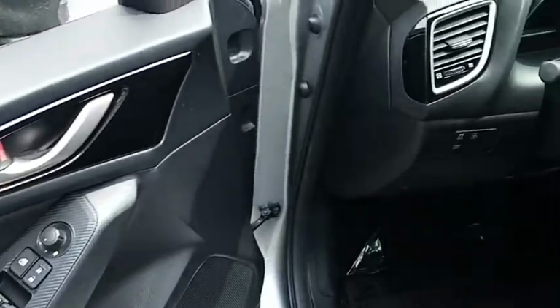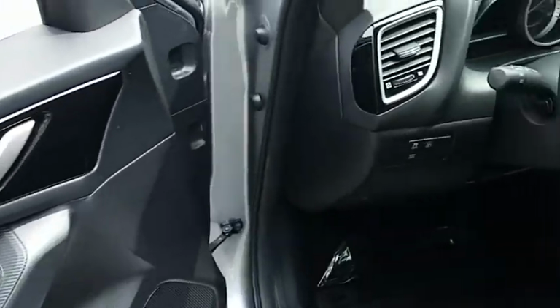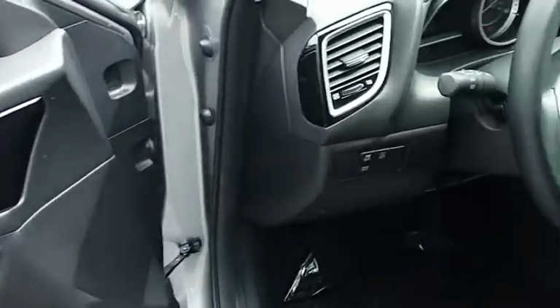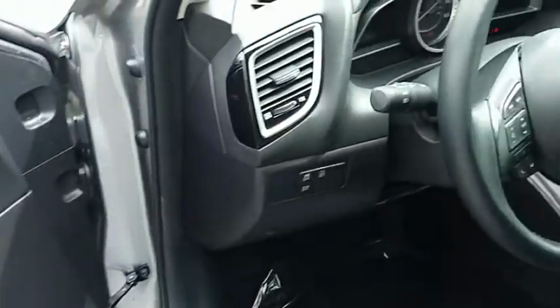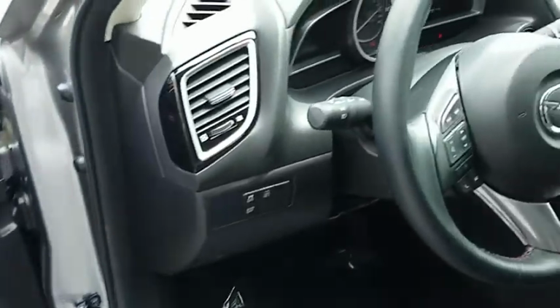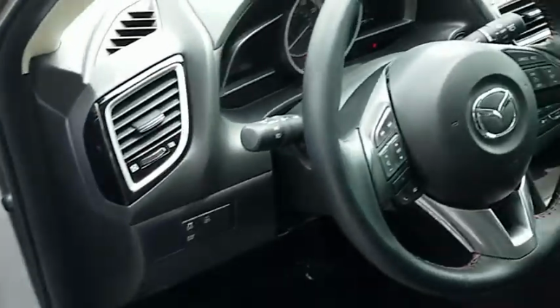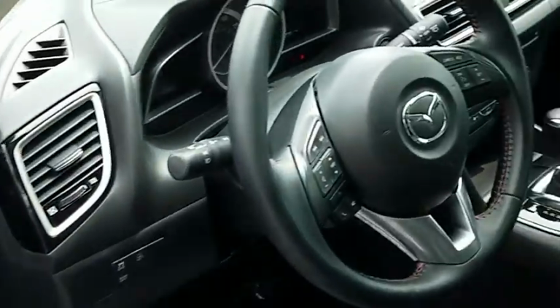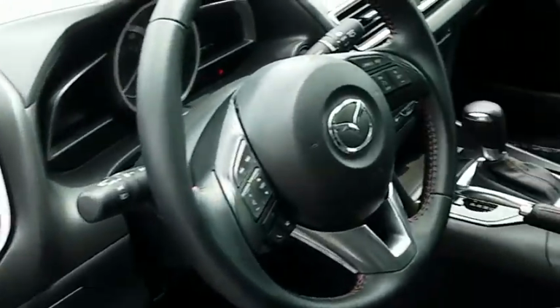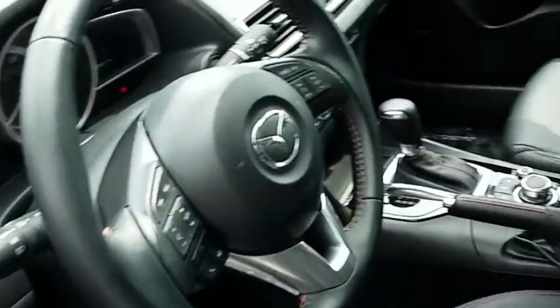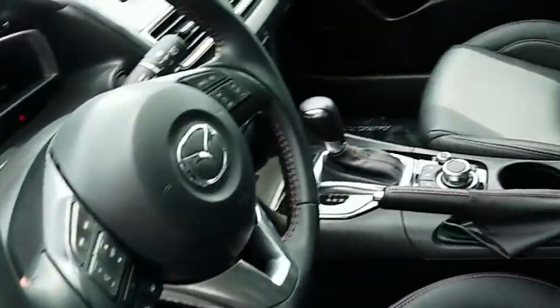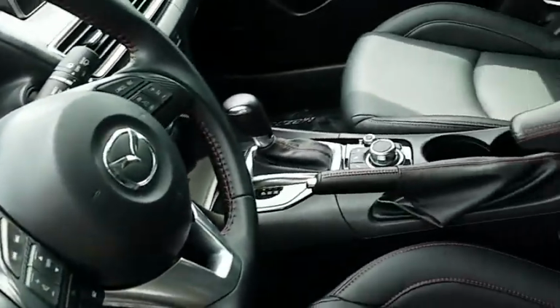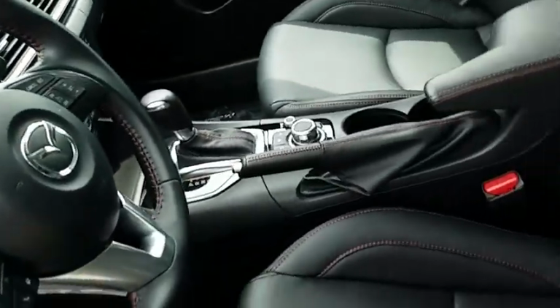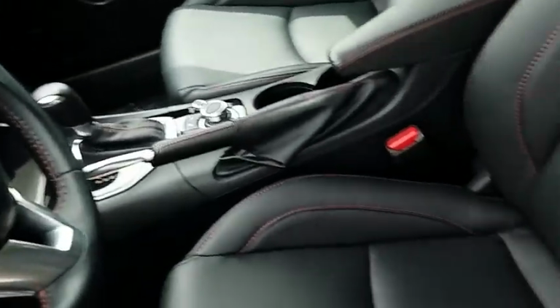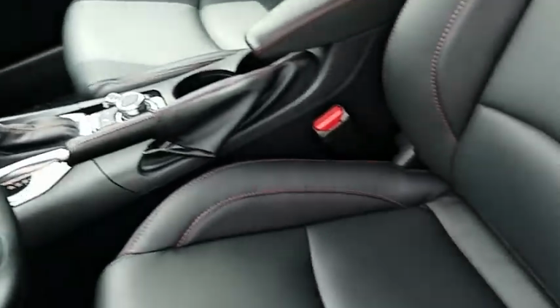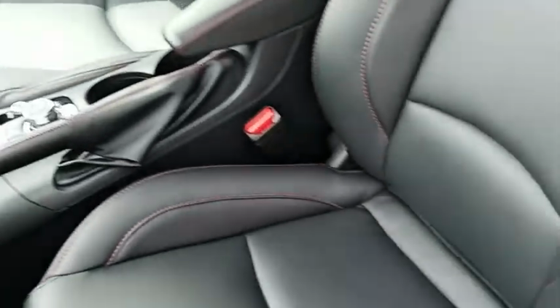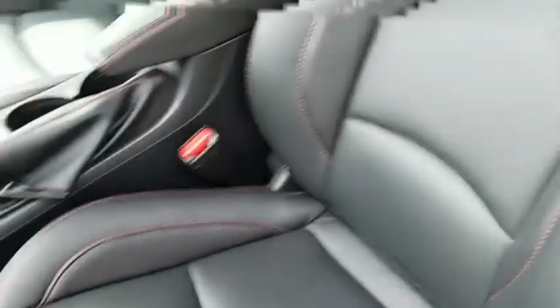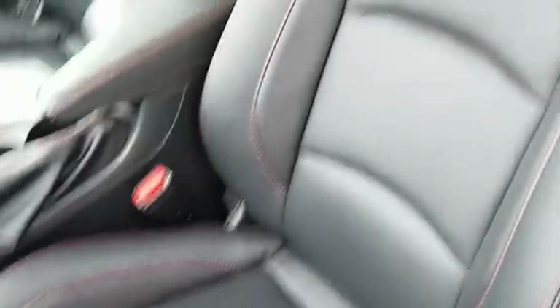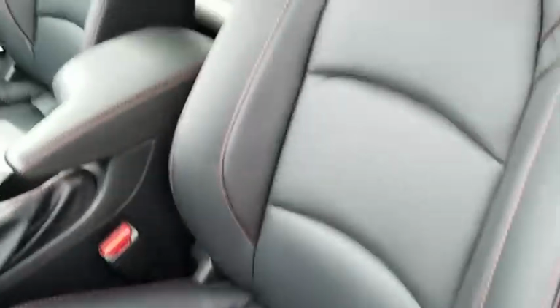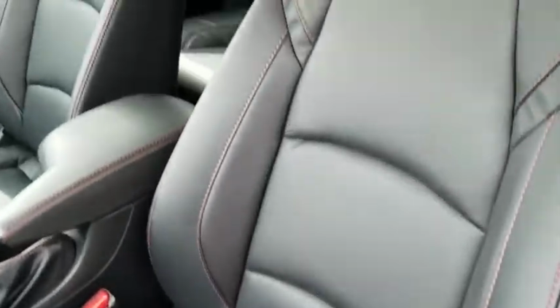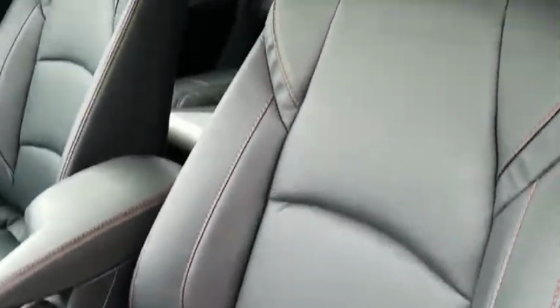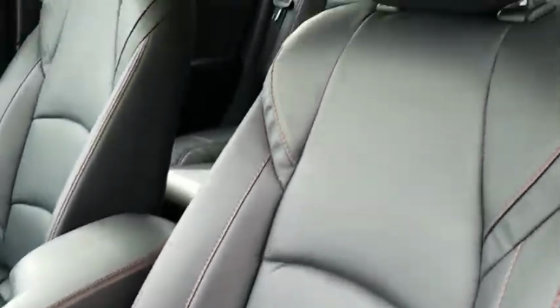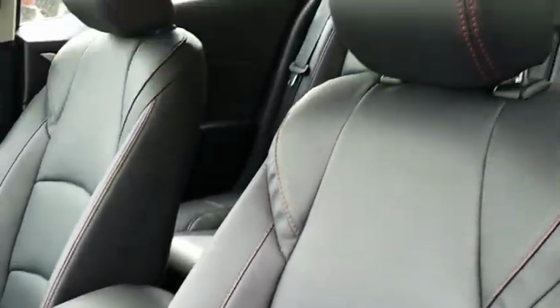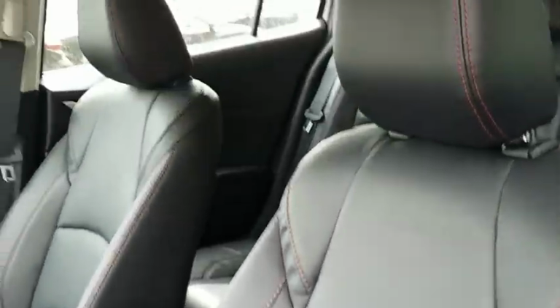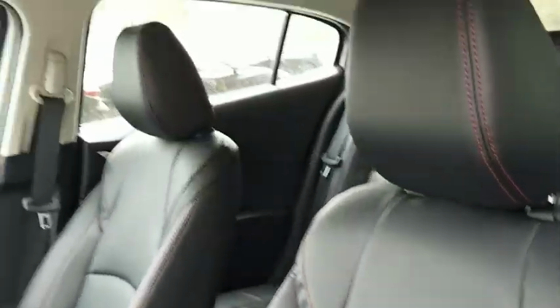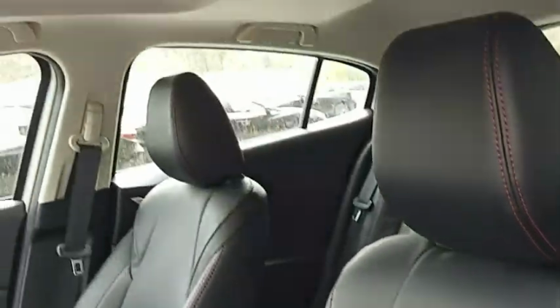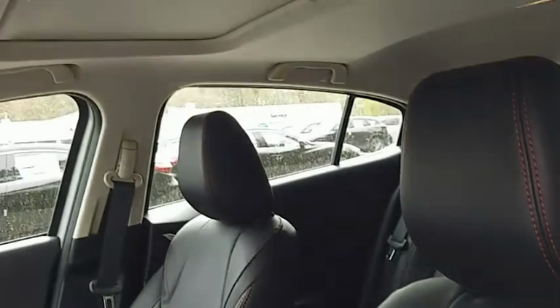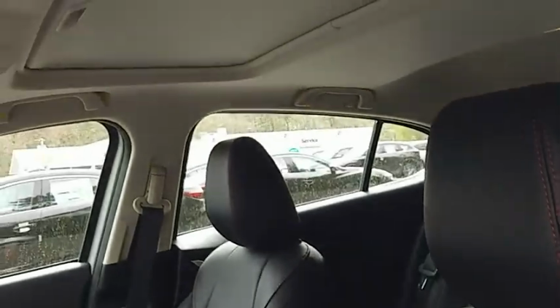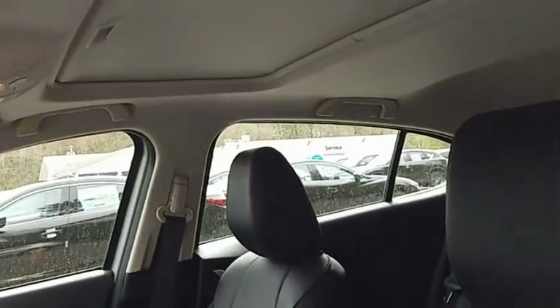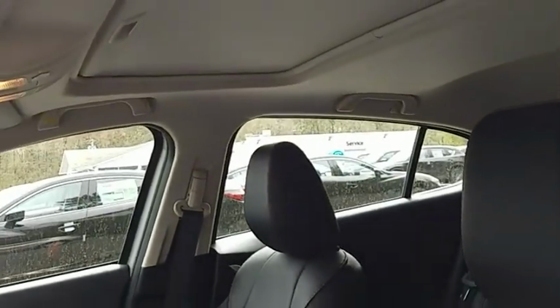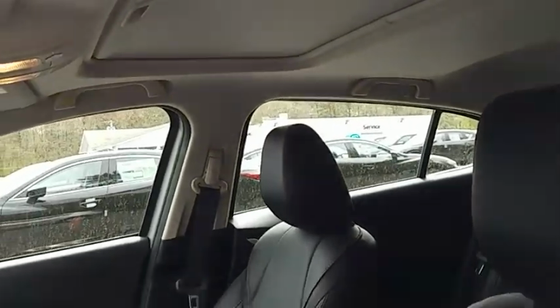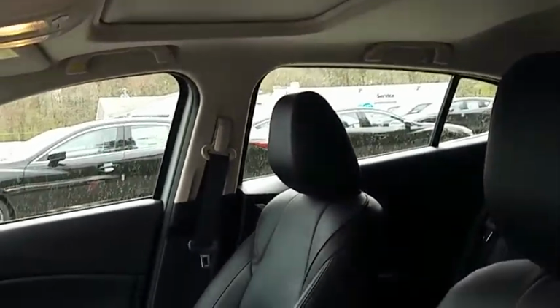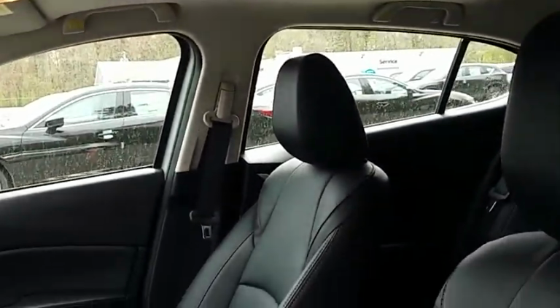Leather-wrapped steering wheel, Bluetooth, power steering. Come take a test drive today.